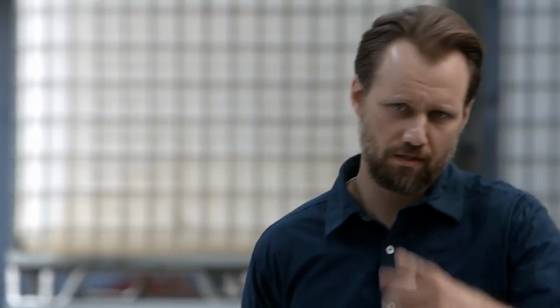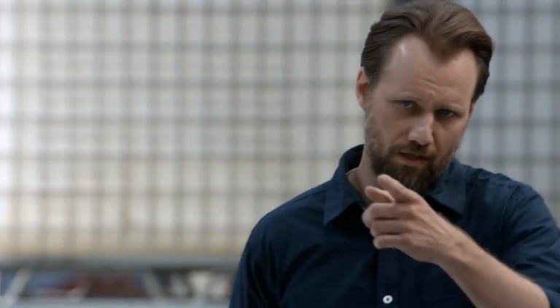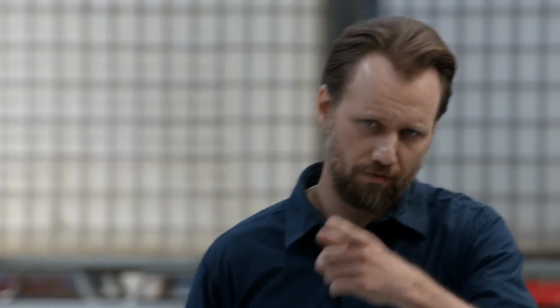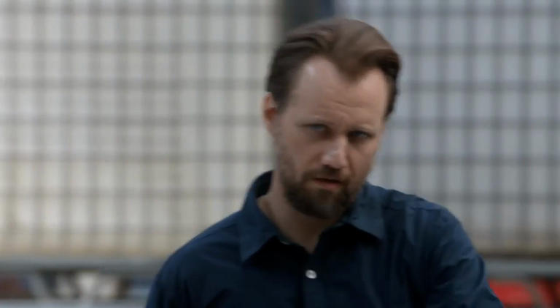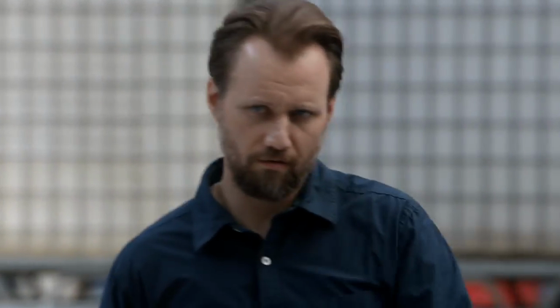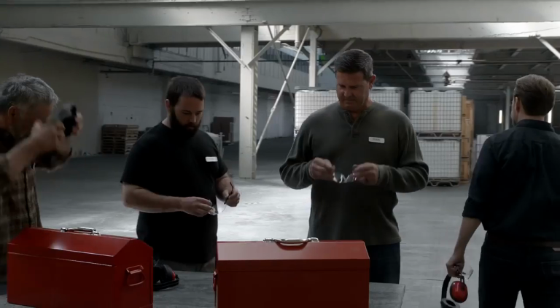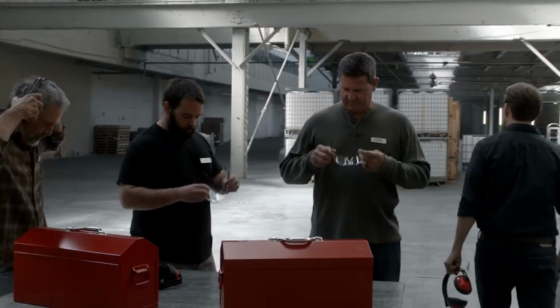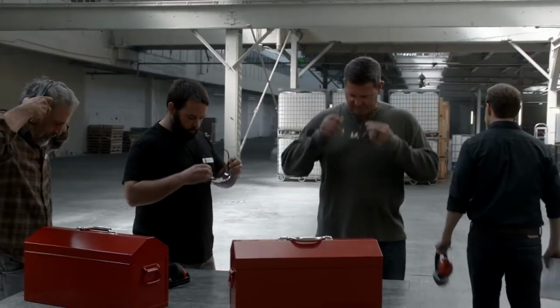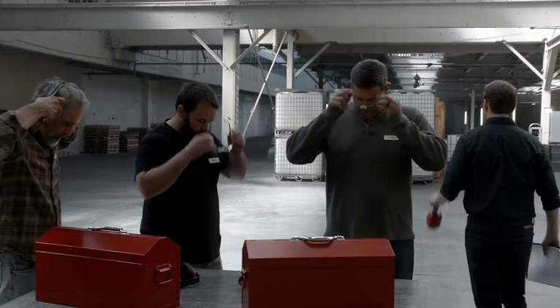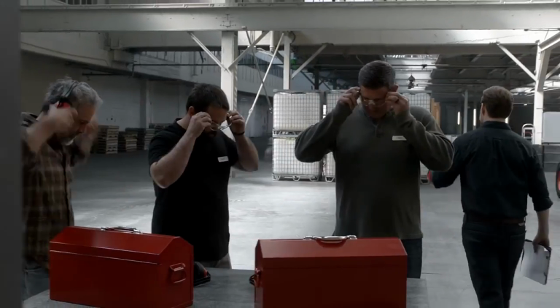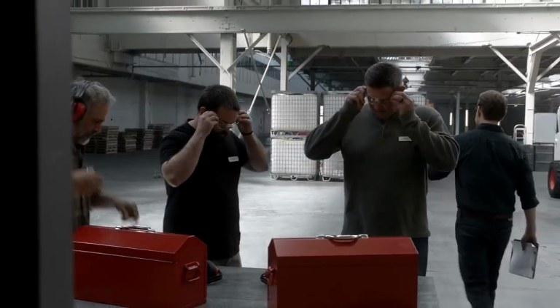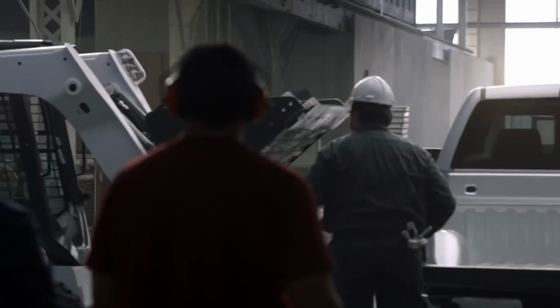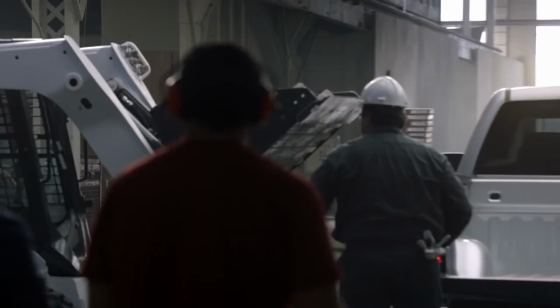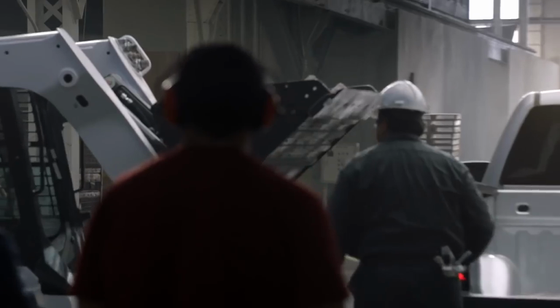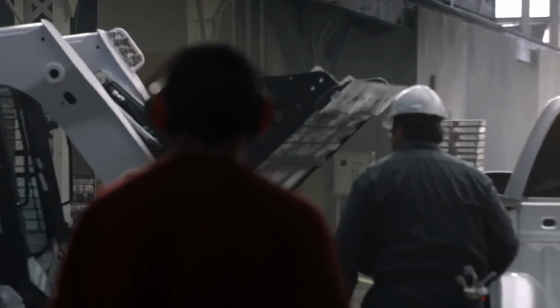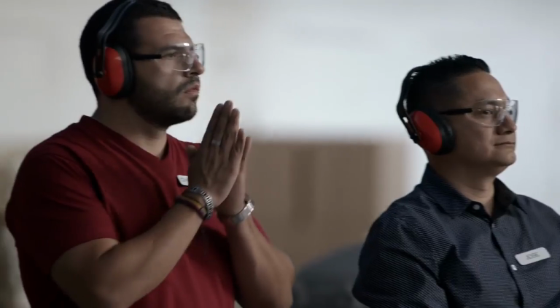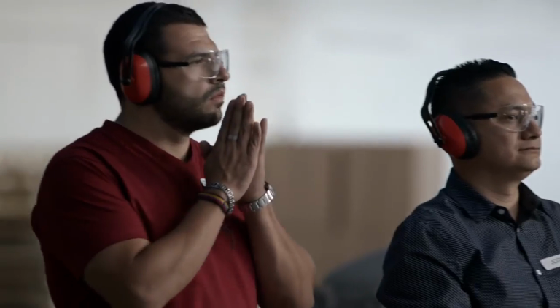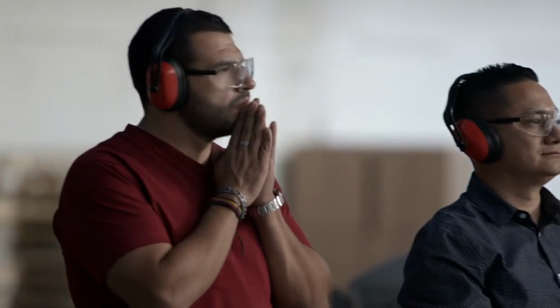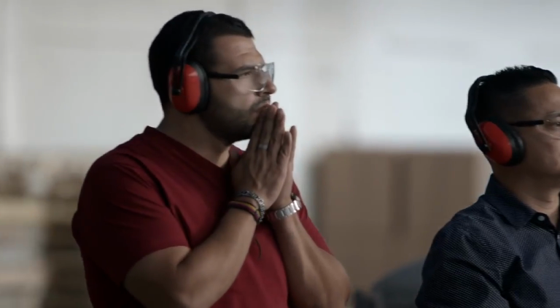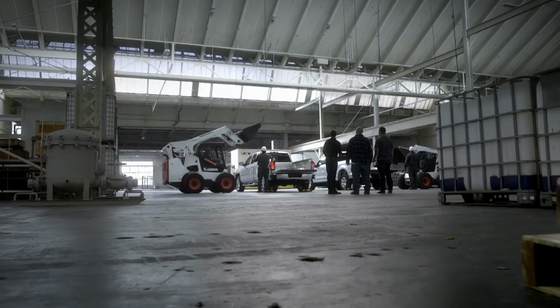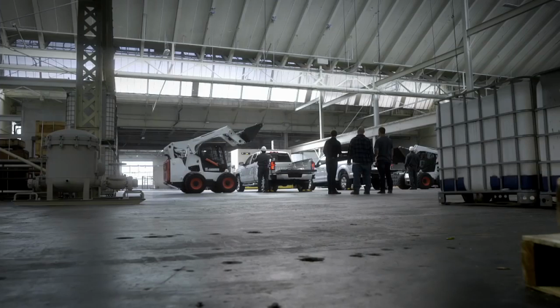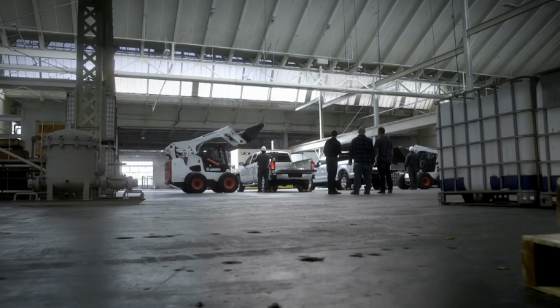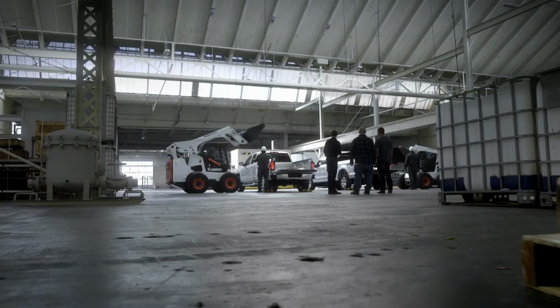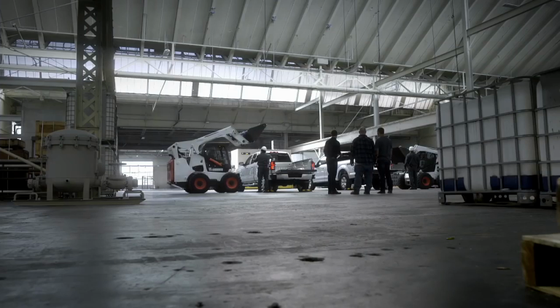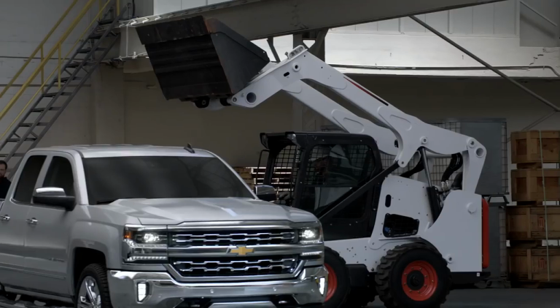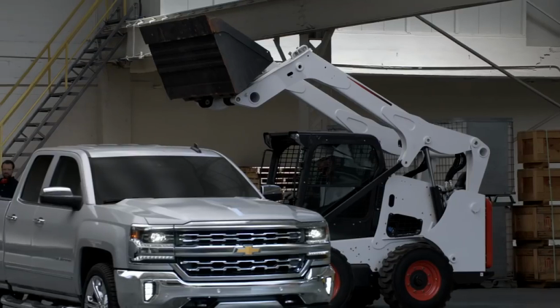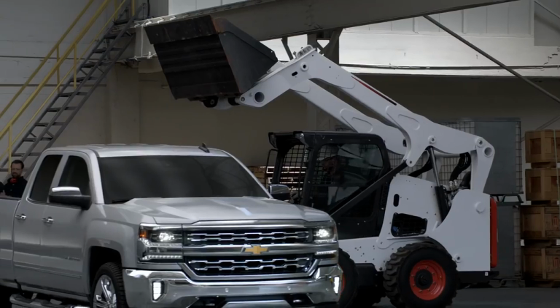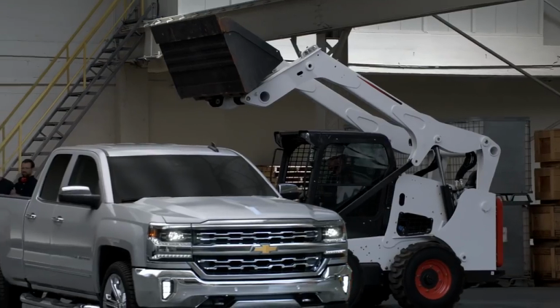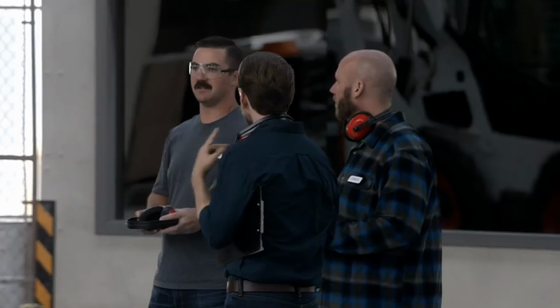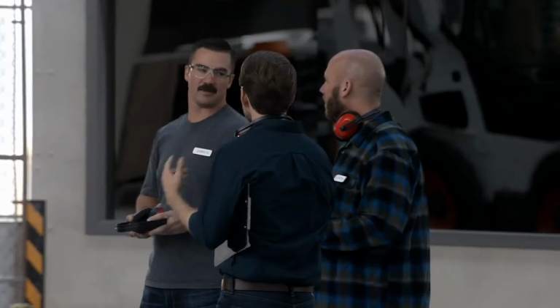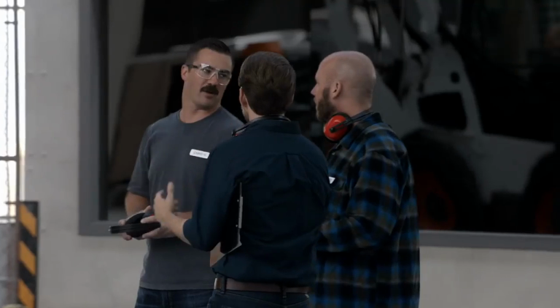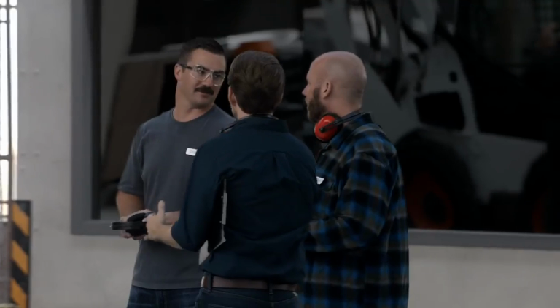Let's head over here and grab some safety gear. This is going to be awesome.